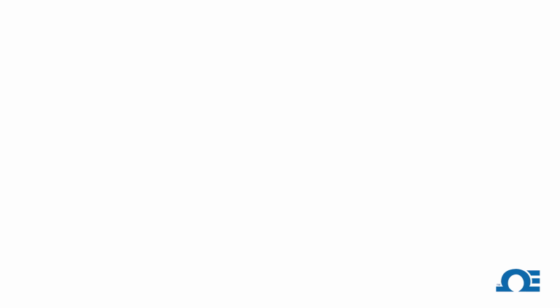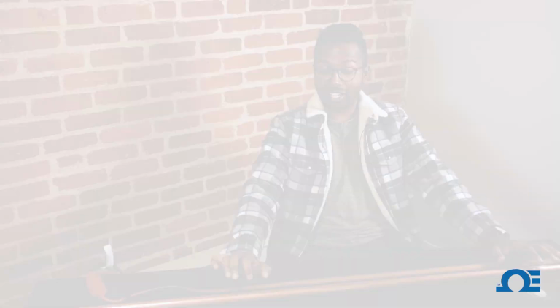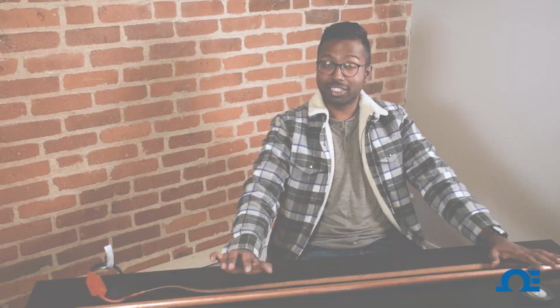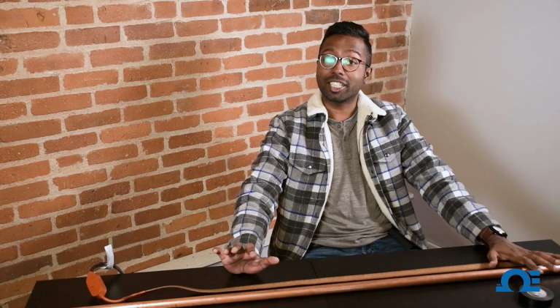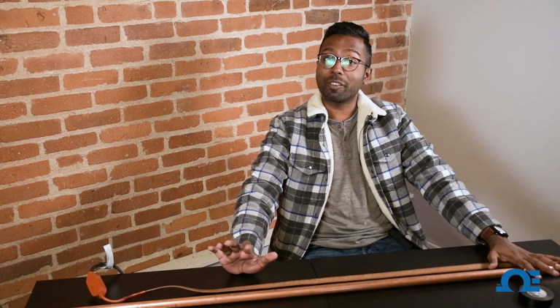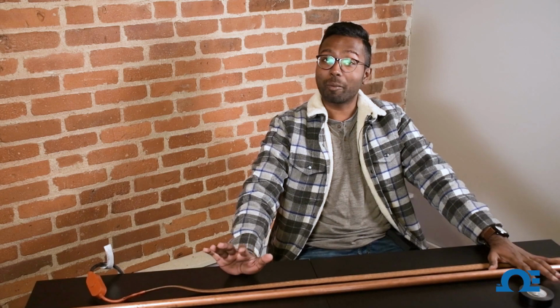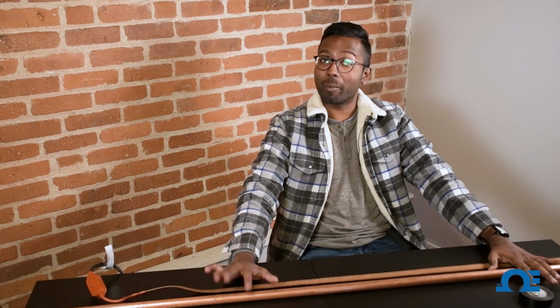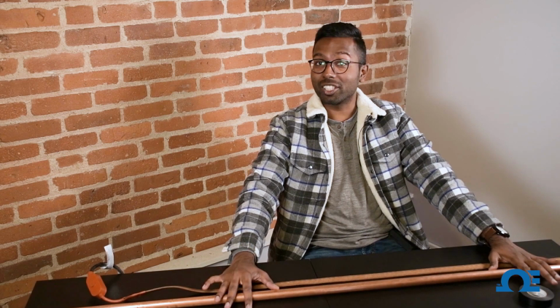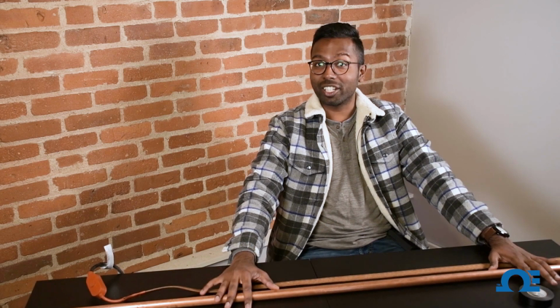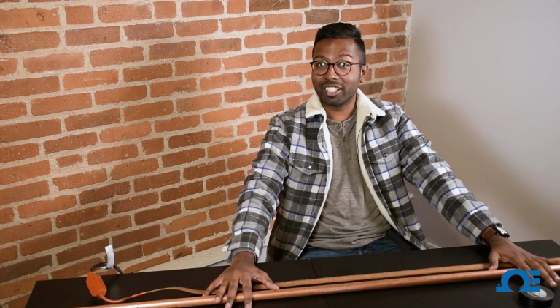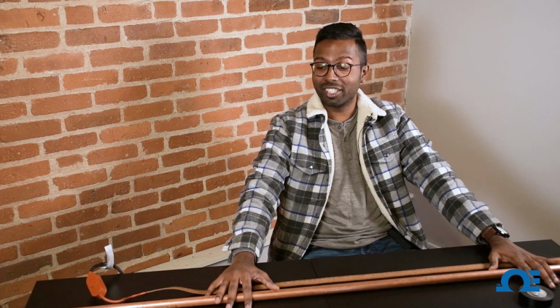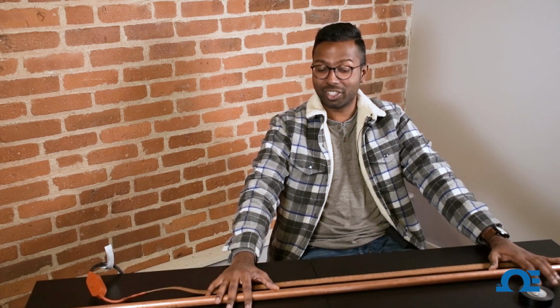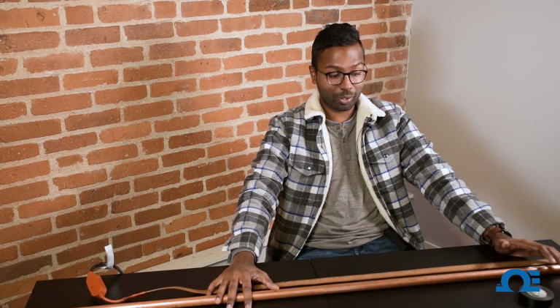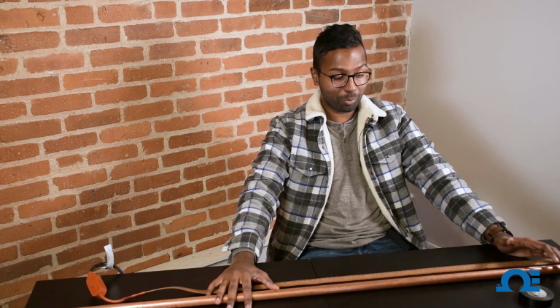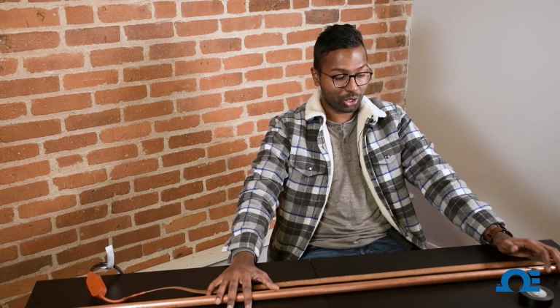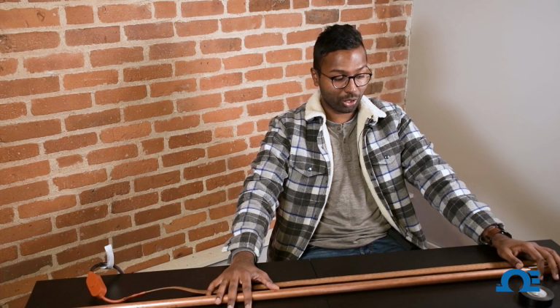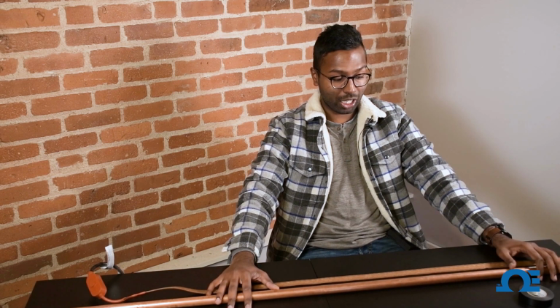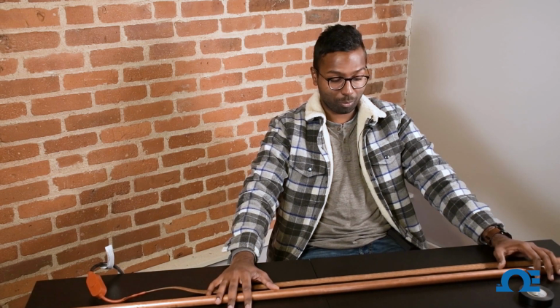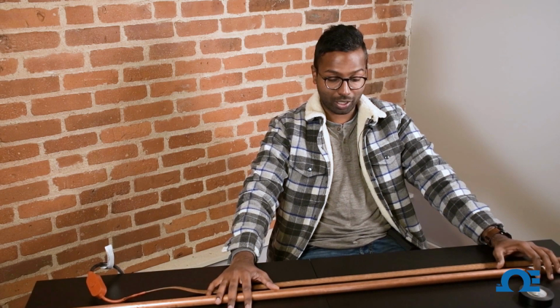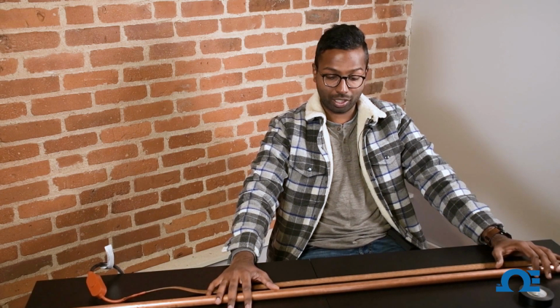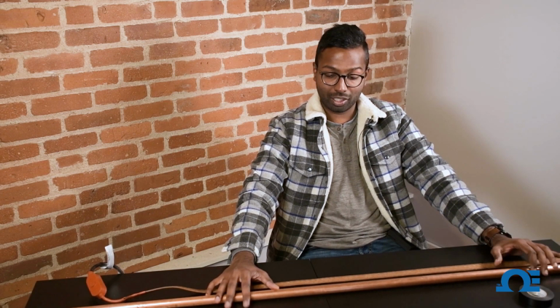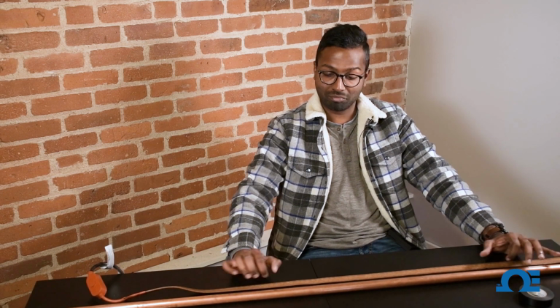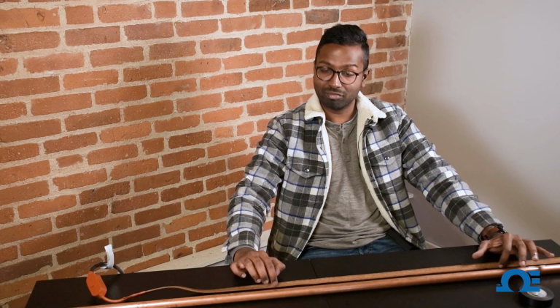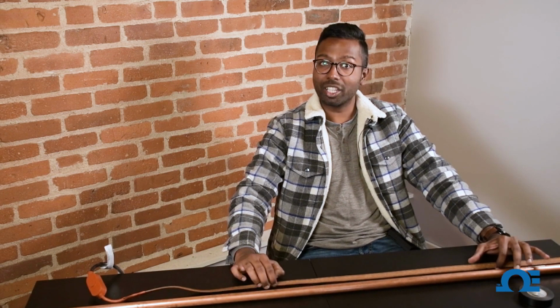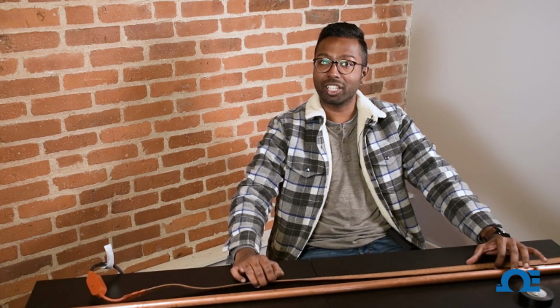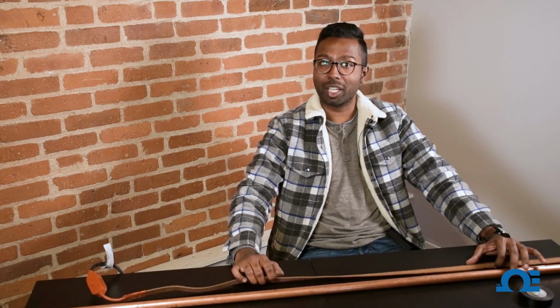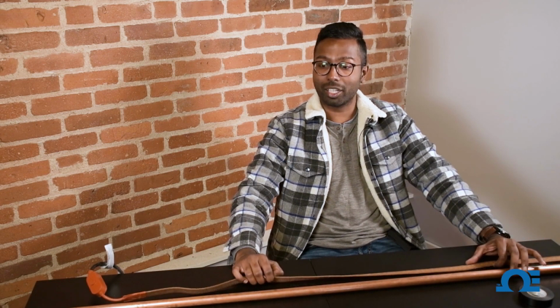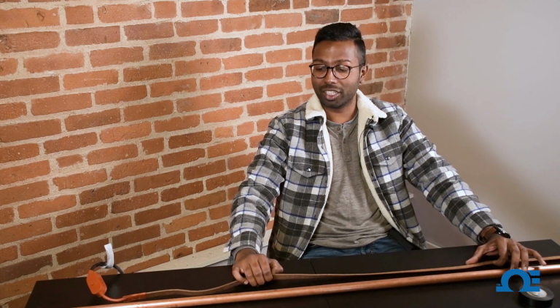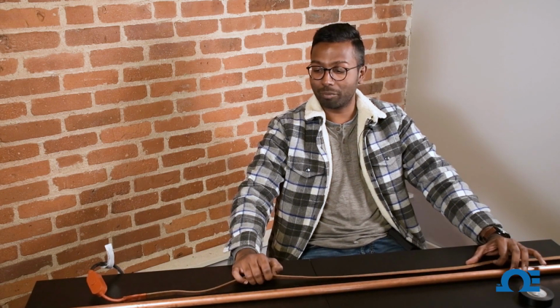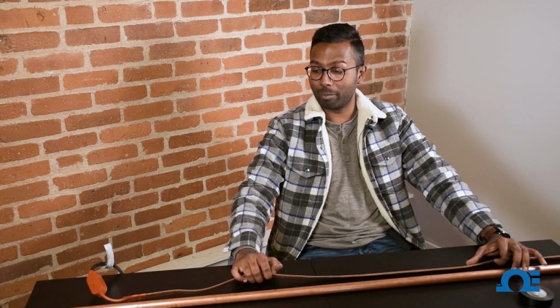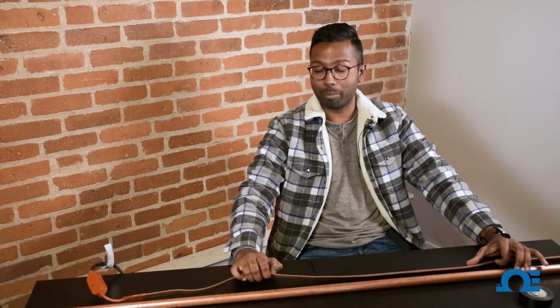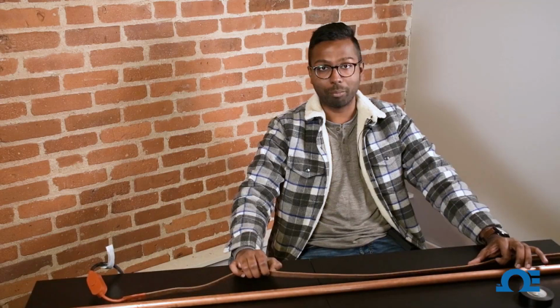Hey guys, this is David from Omega Engineering. Today I'm going to be showing you how to apply heating tape on a length of plumbing pipe.